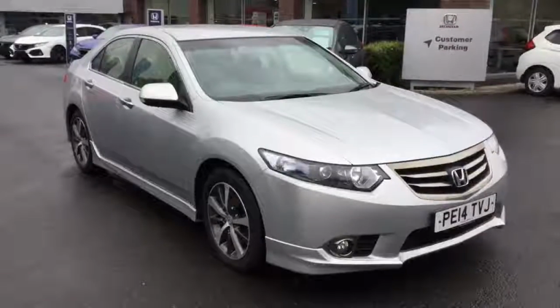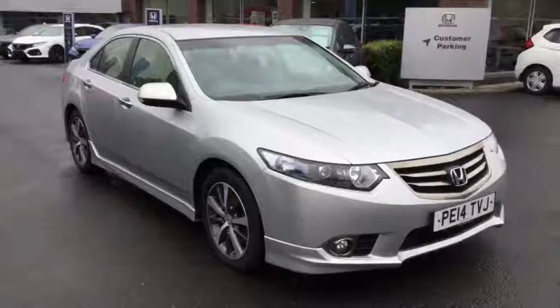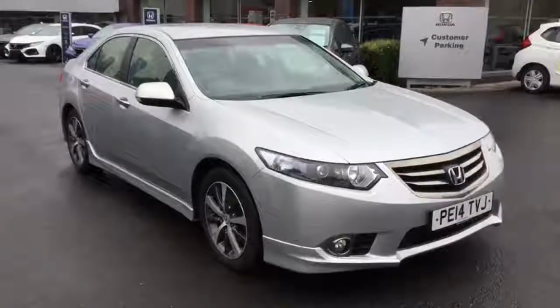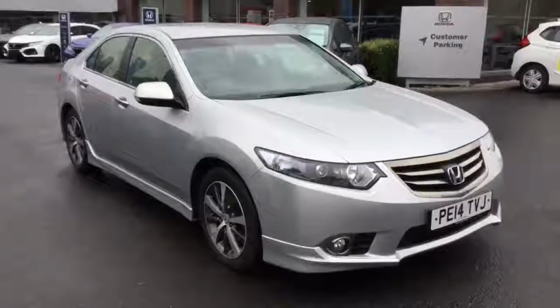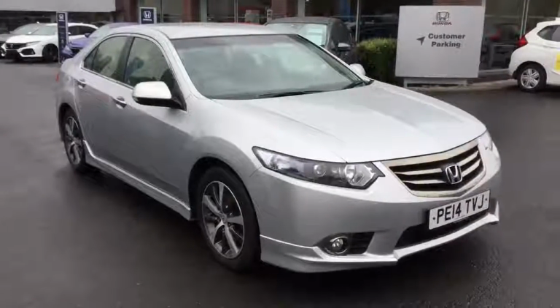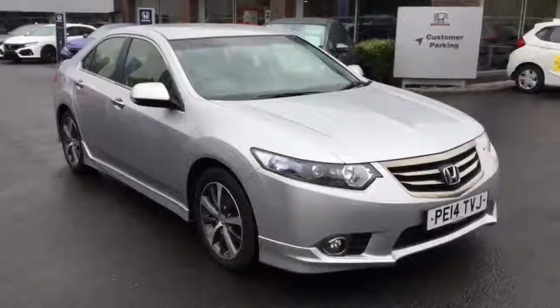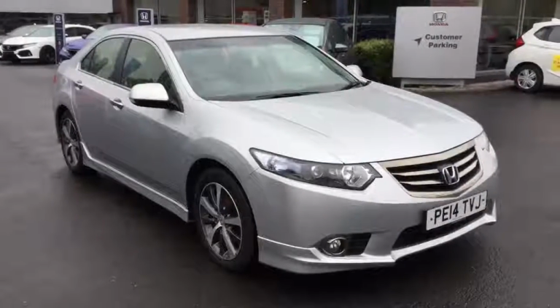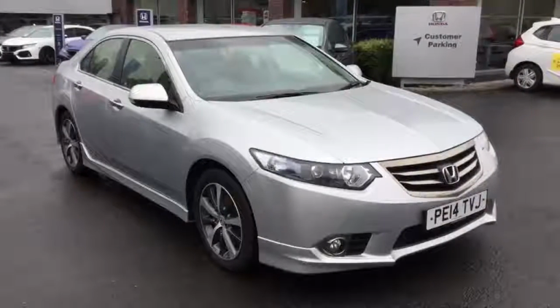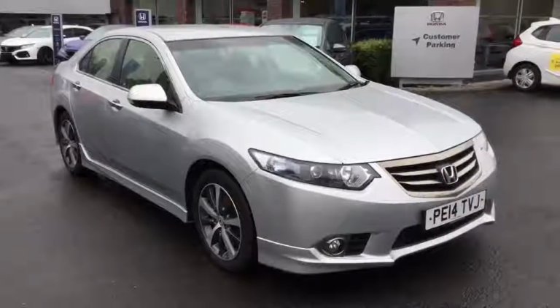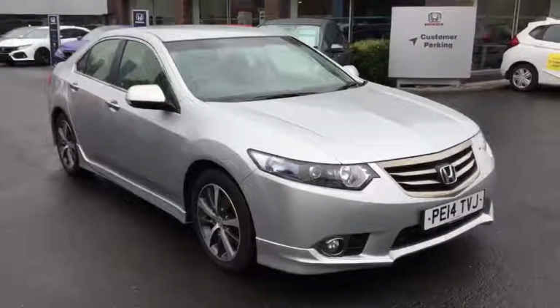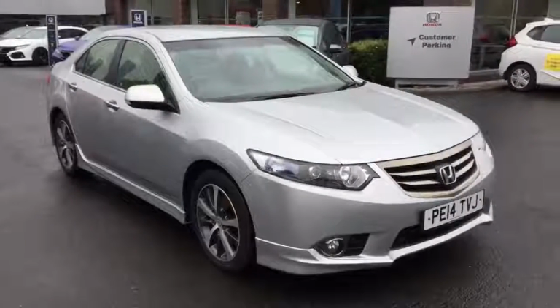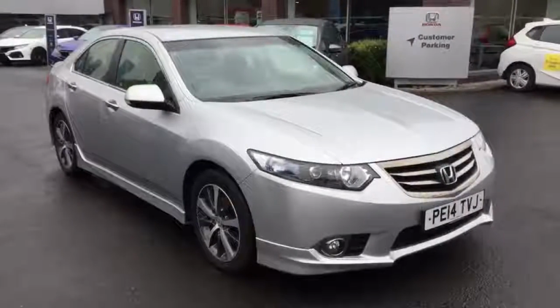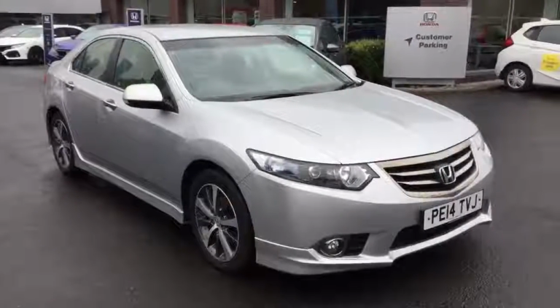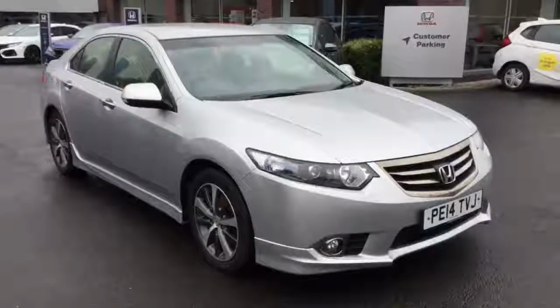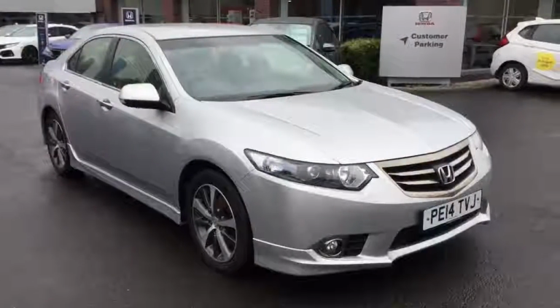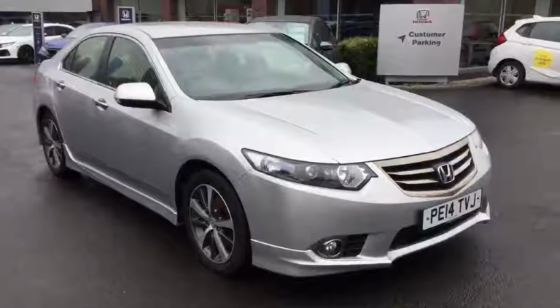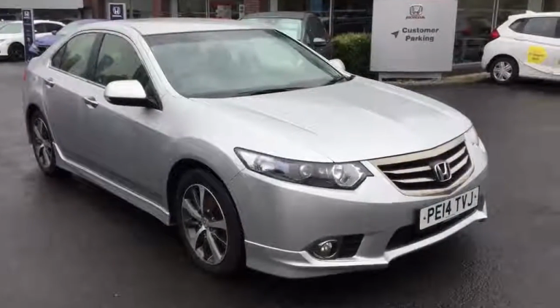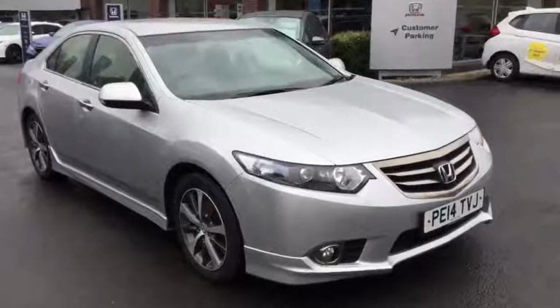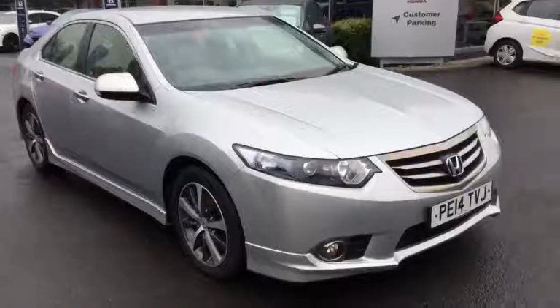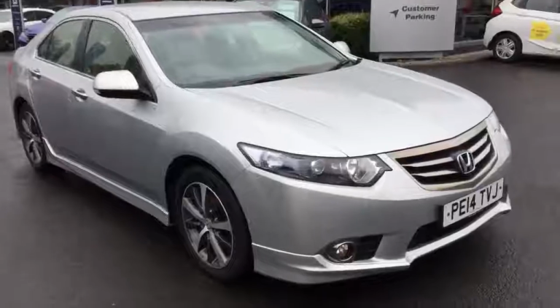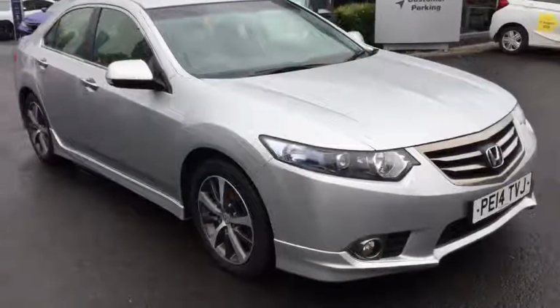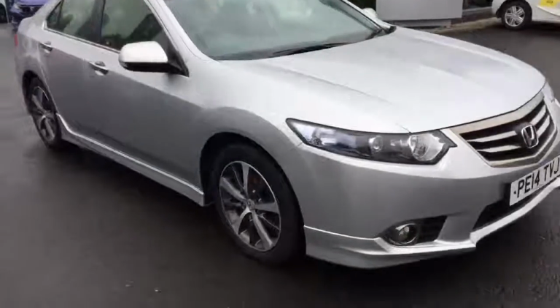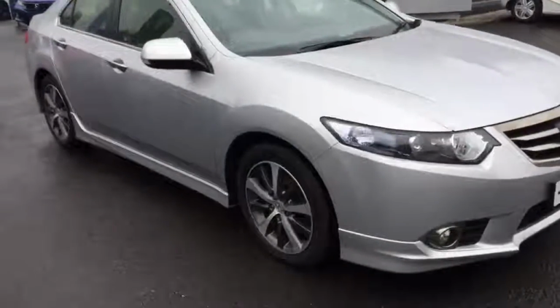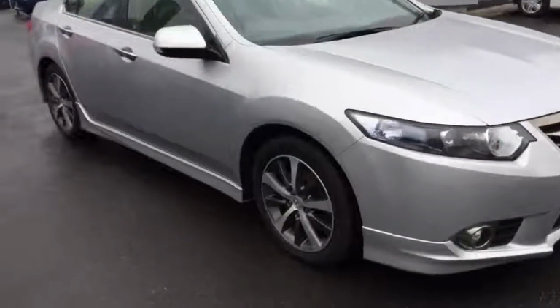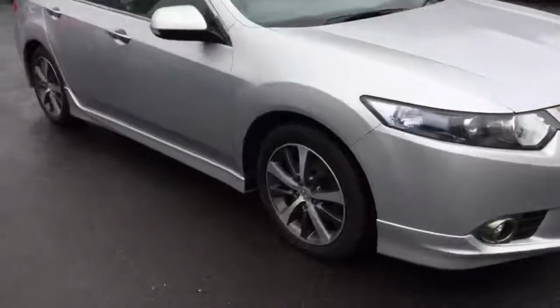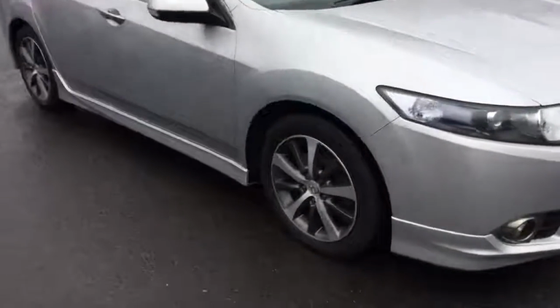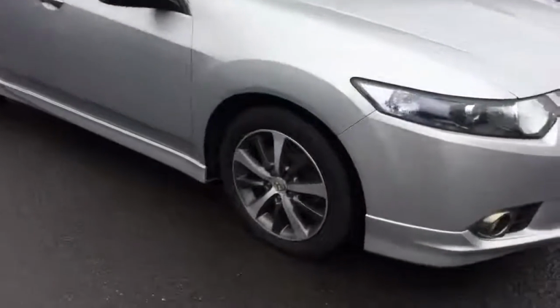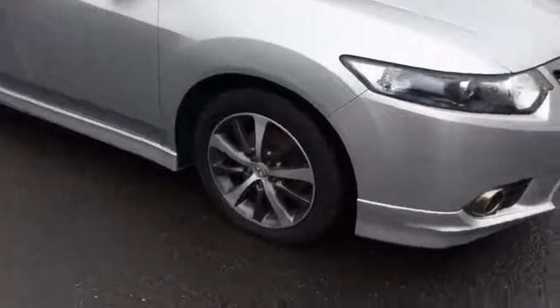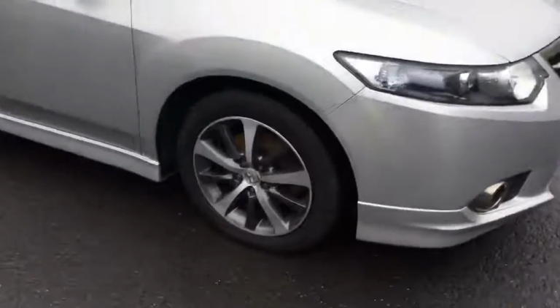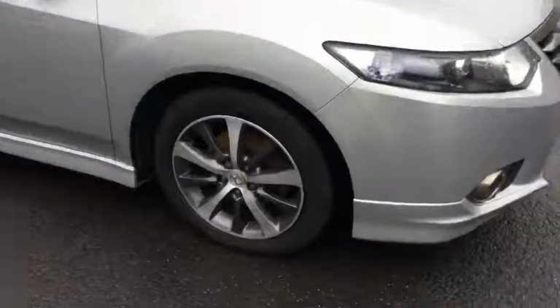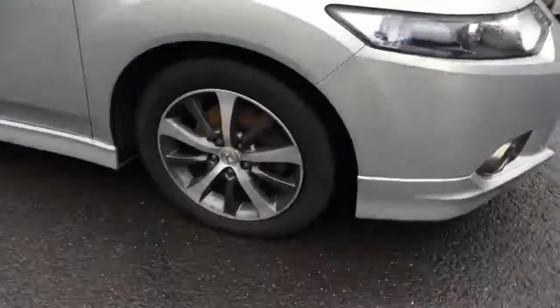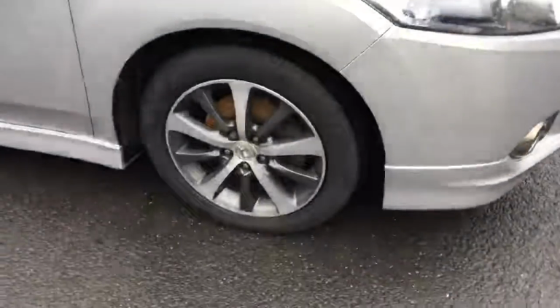Hello and welcome to Greenacre Honda. Today we're having a look around this Accord 2.2 ESGT. We're just going to go around the car and get some of the key features.